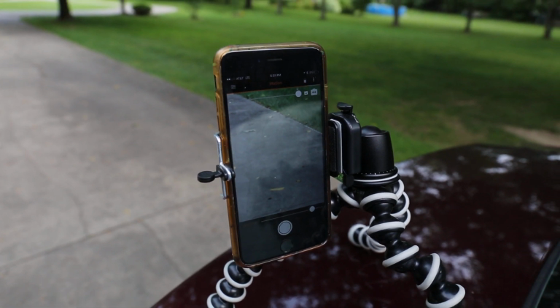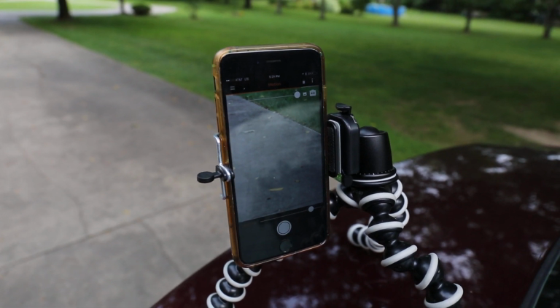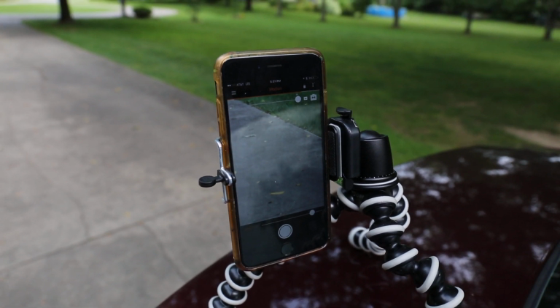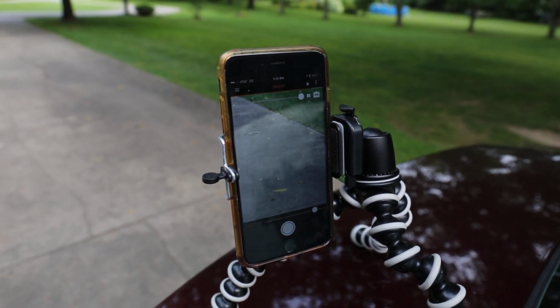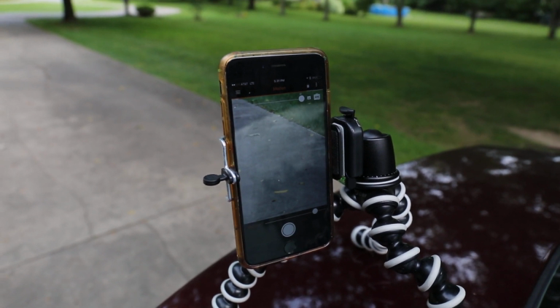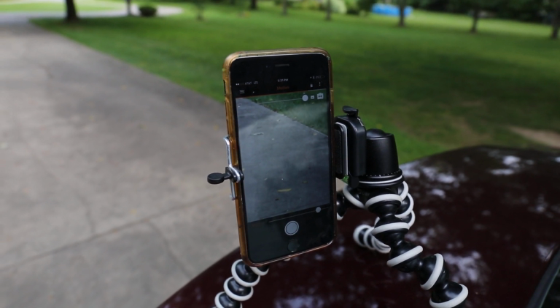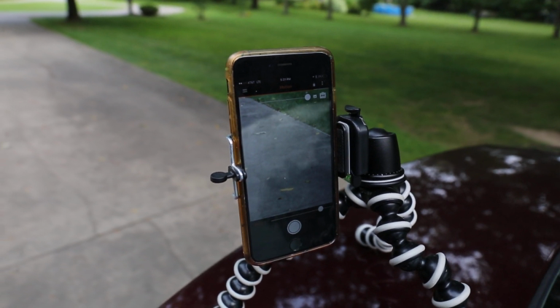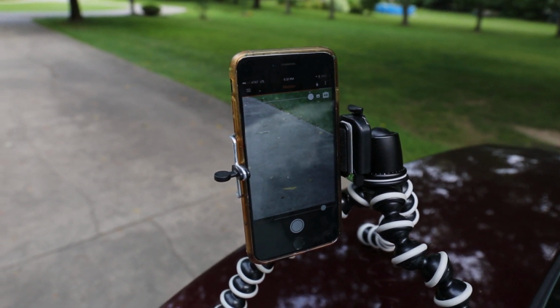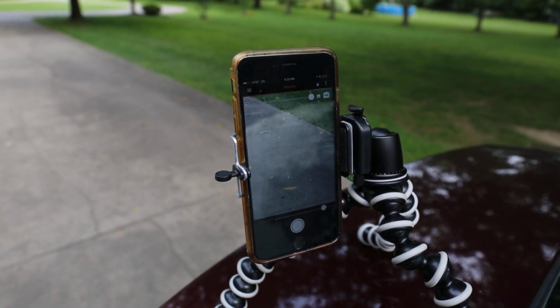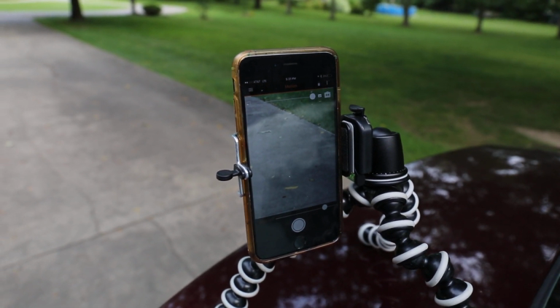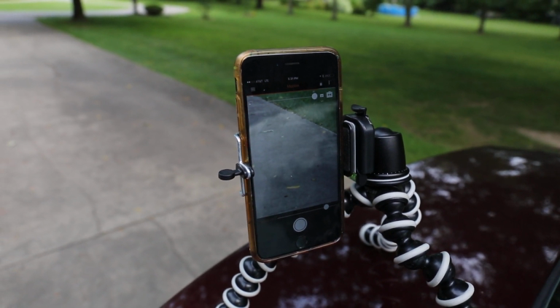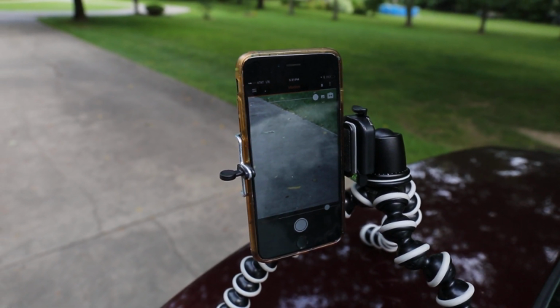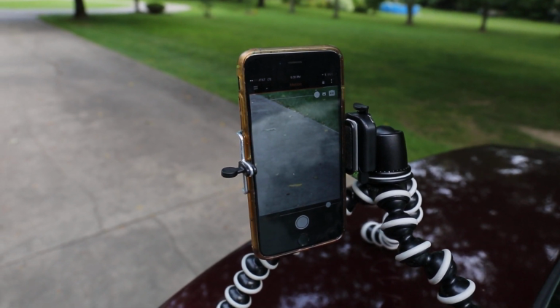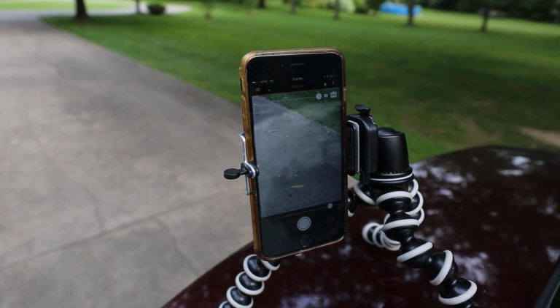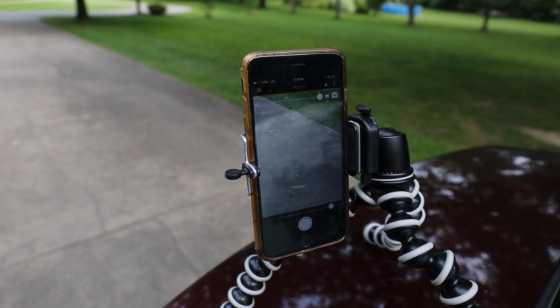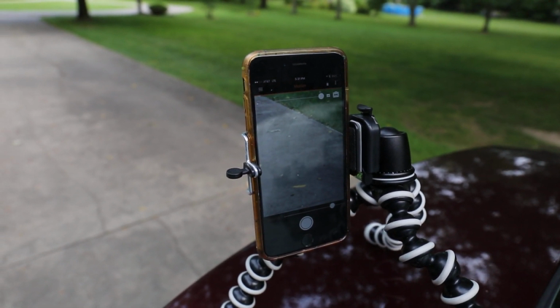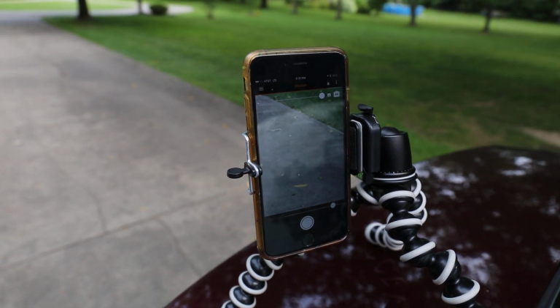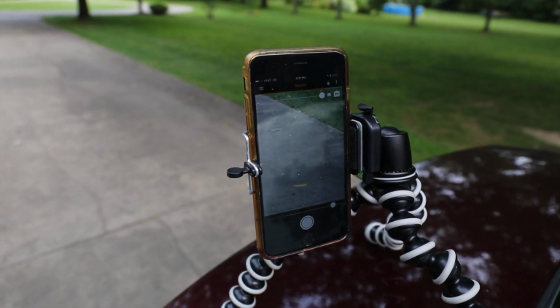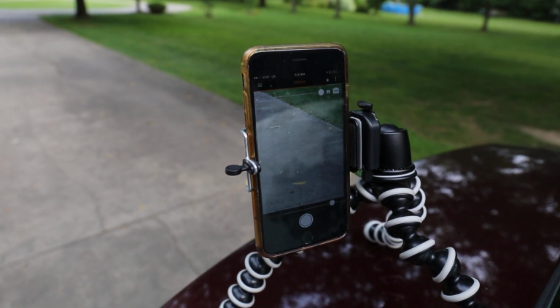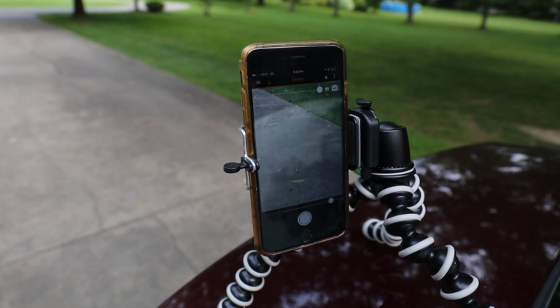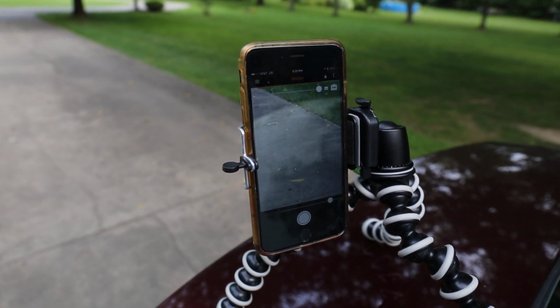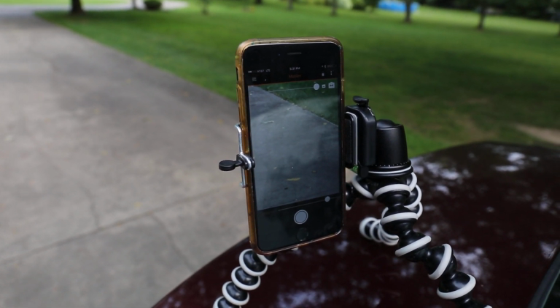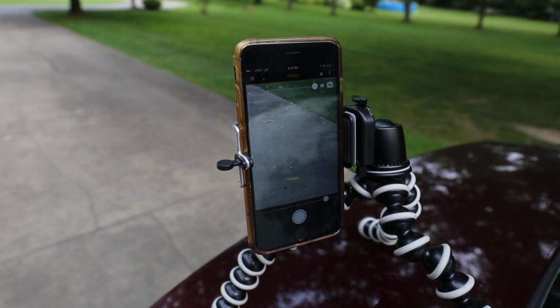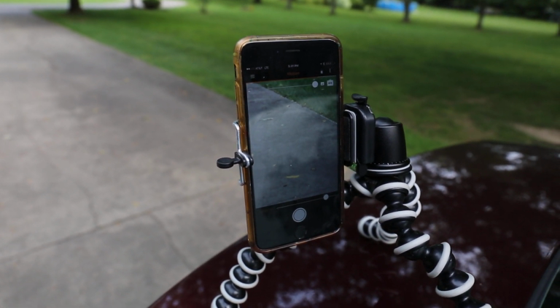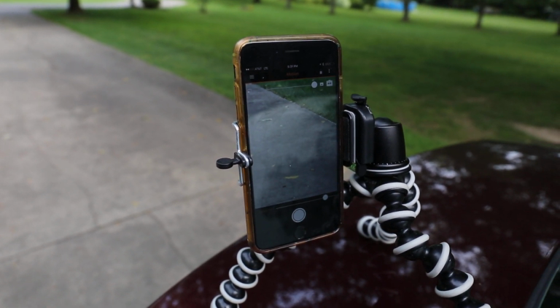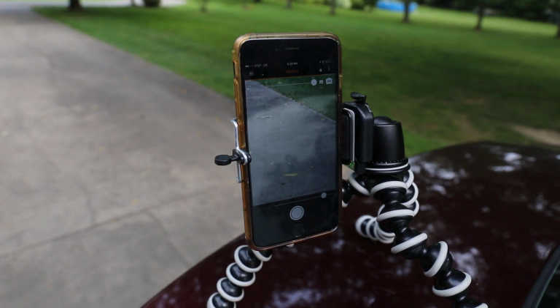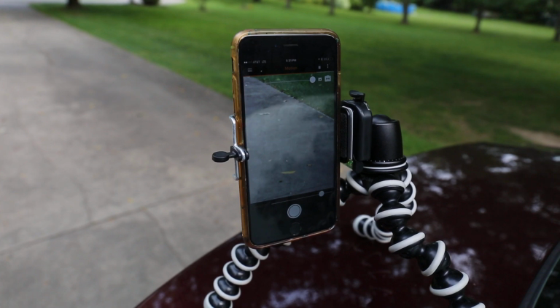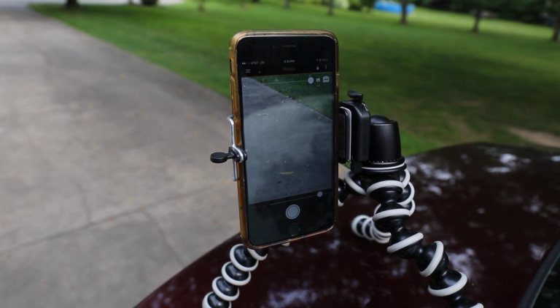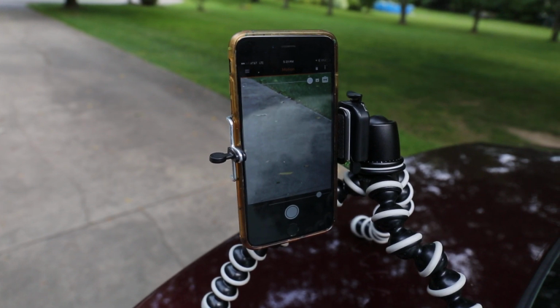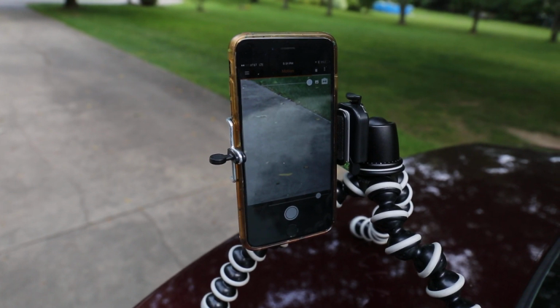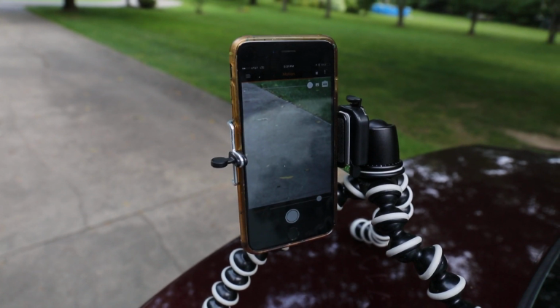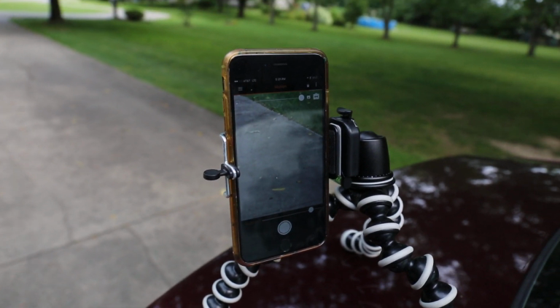Hey, how's it going? Today we're going to test out the motion feature of the Pluto Trigger and the phone.